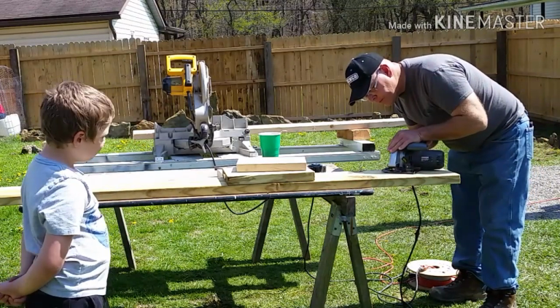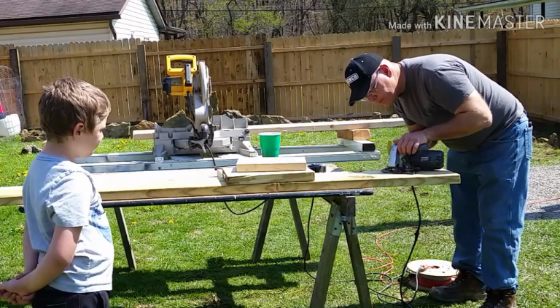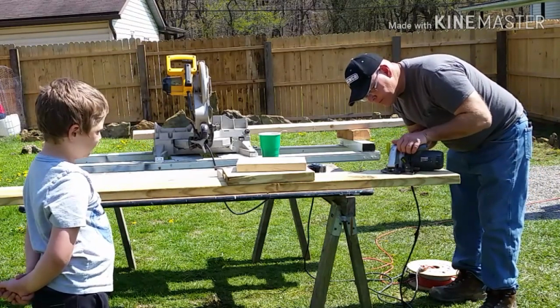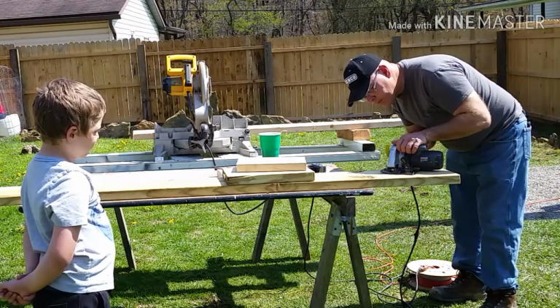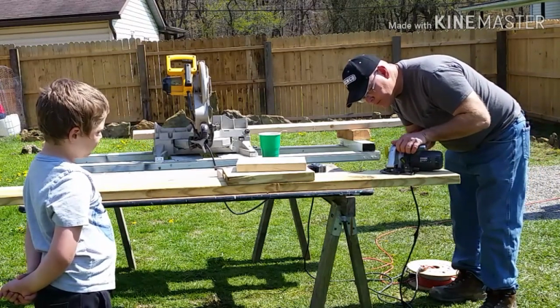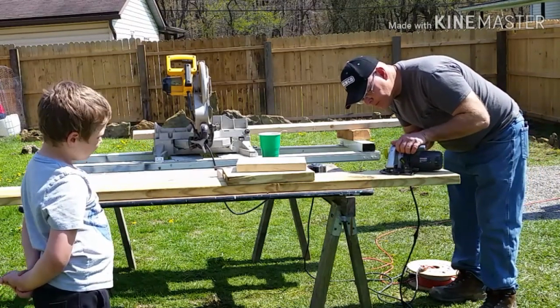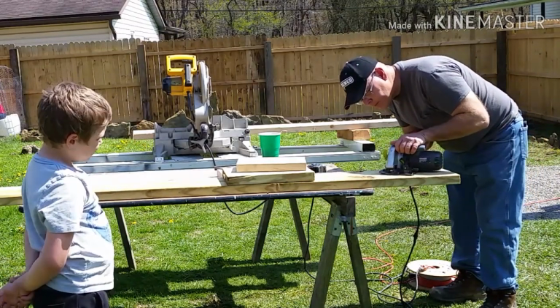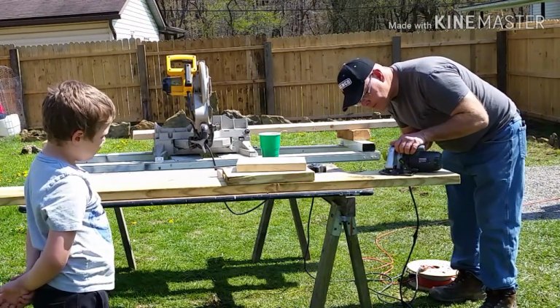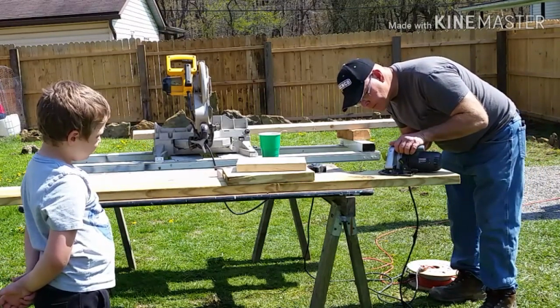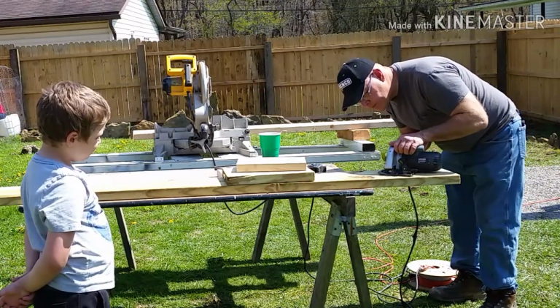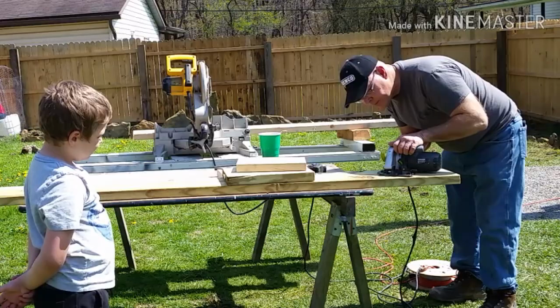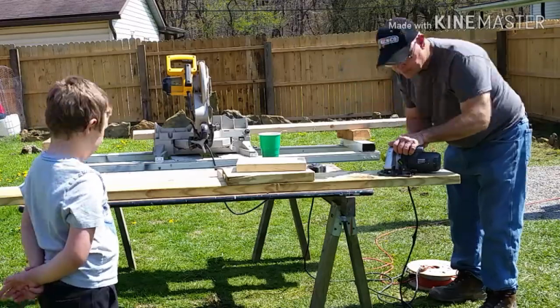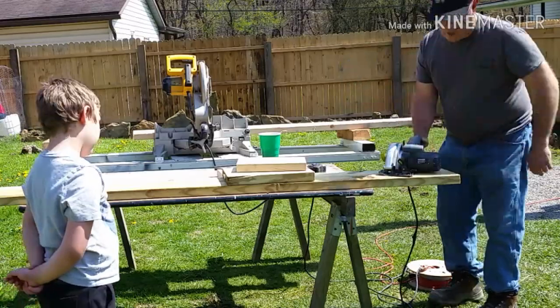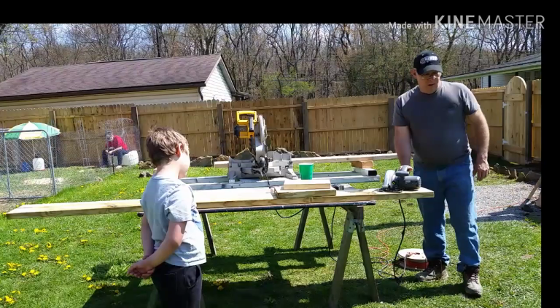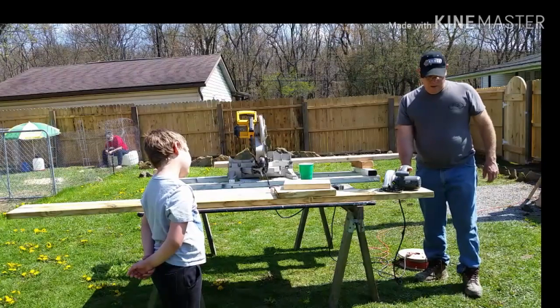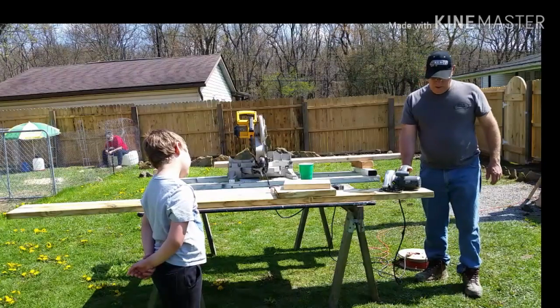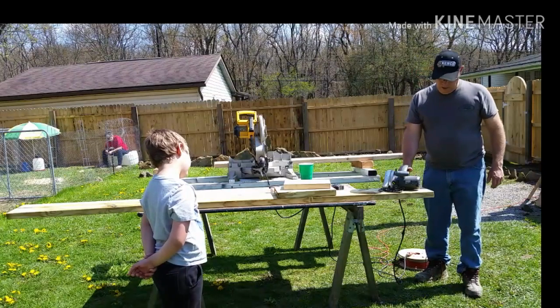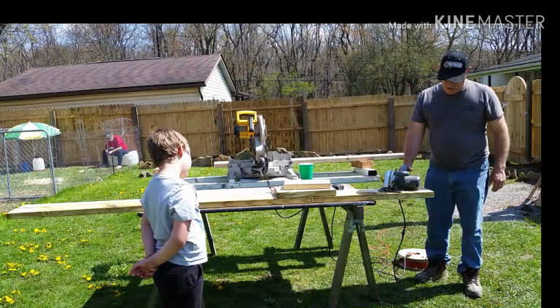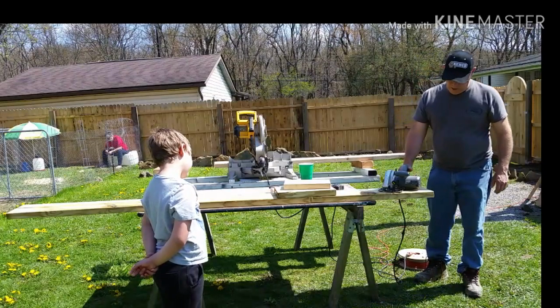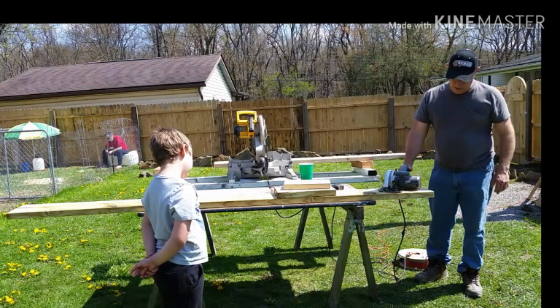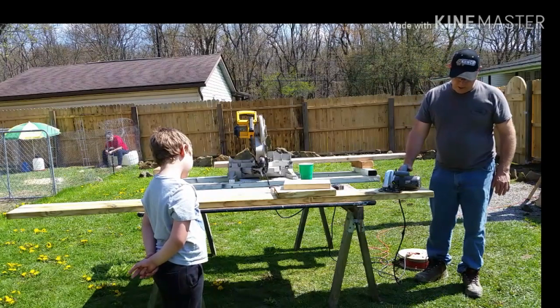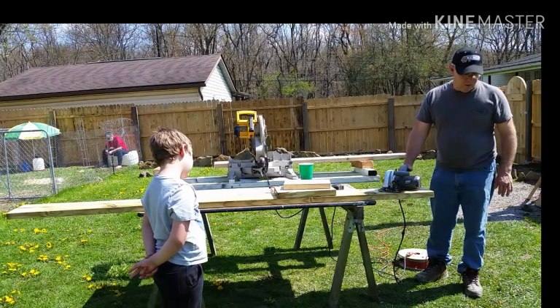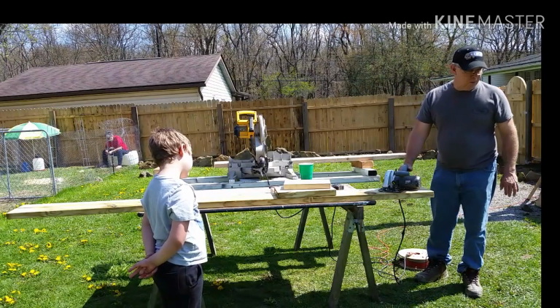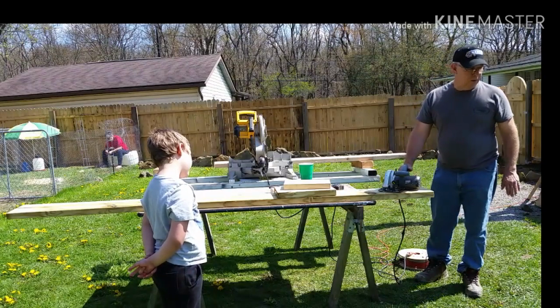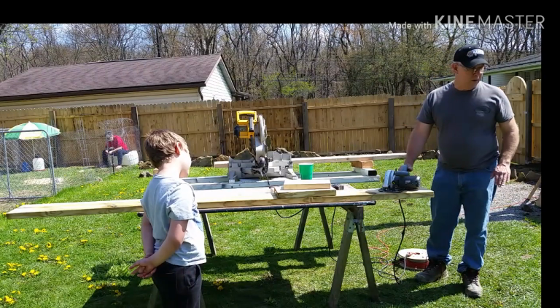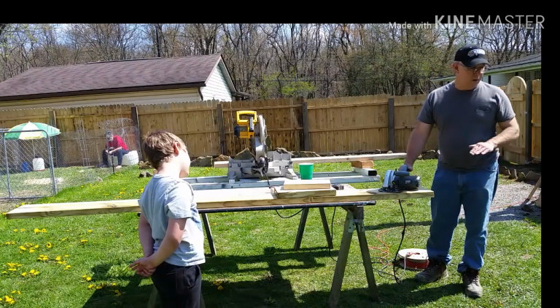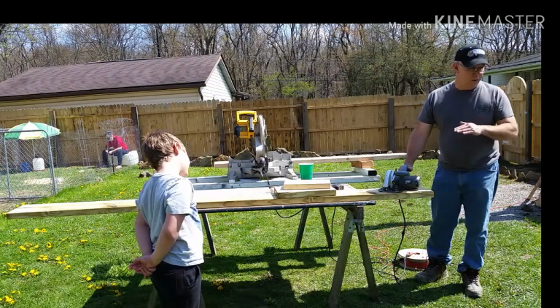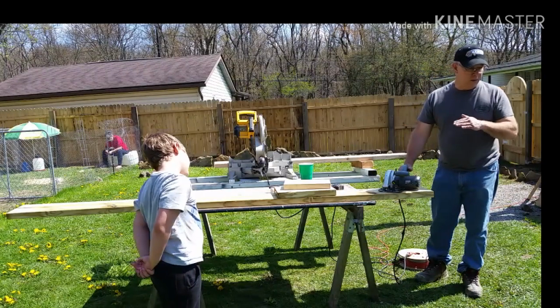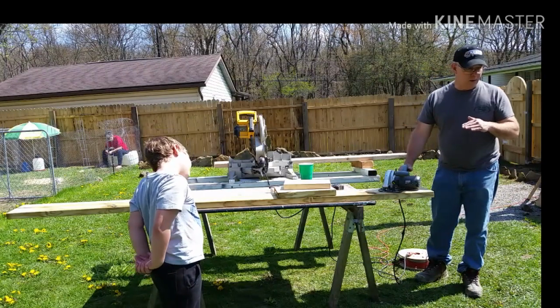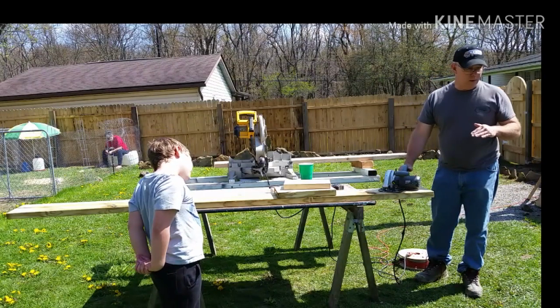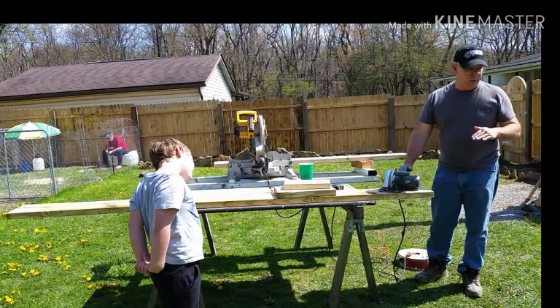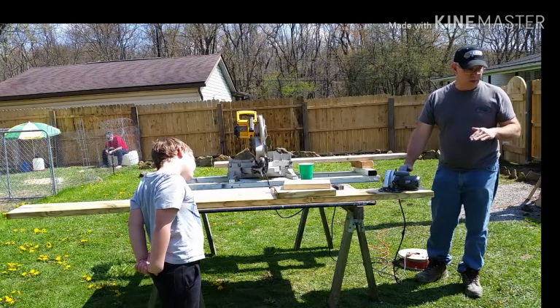You have to go past the stop line because your blade is round — if you don't, it won't cut all the way through the board.